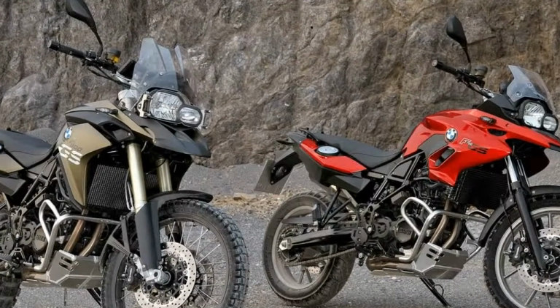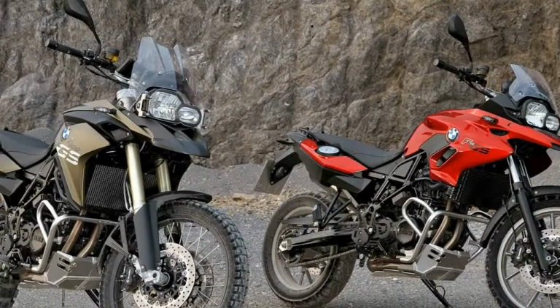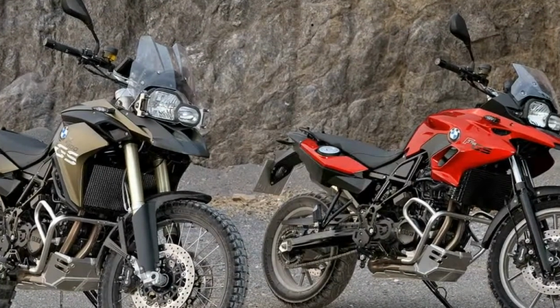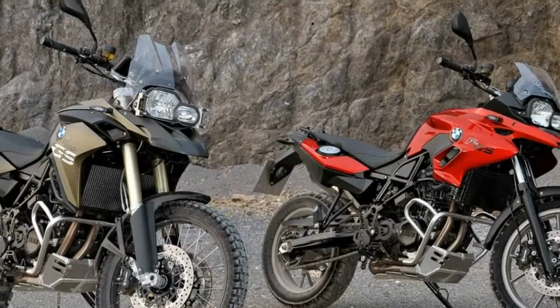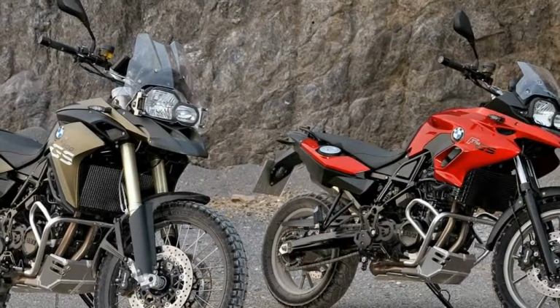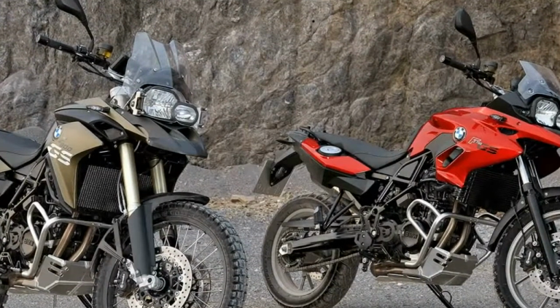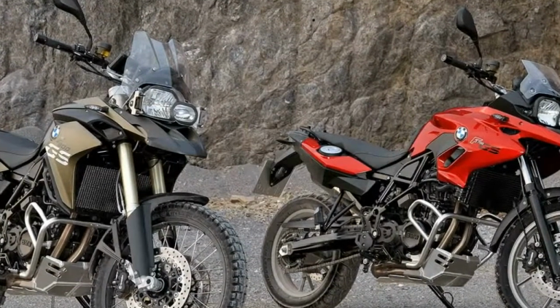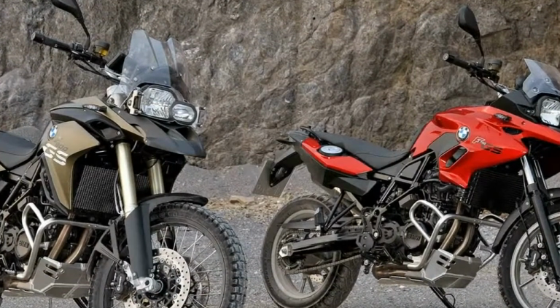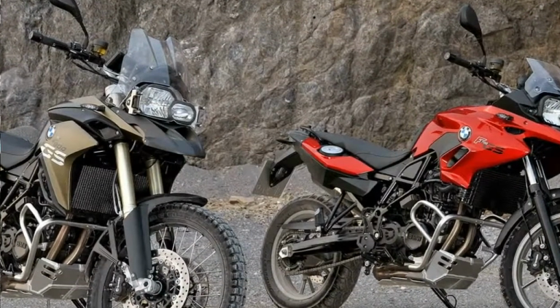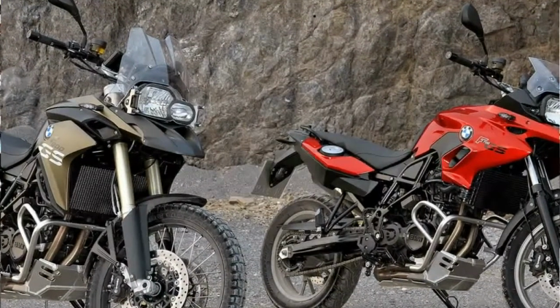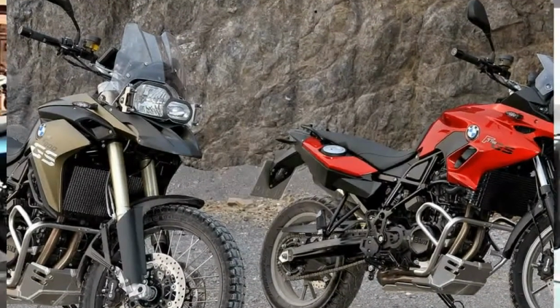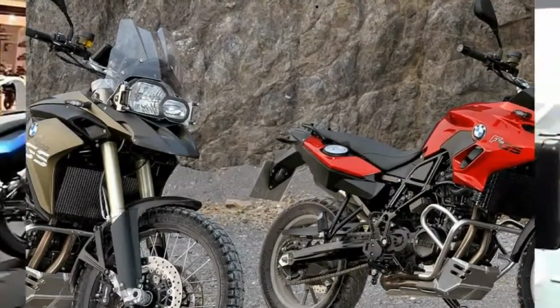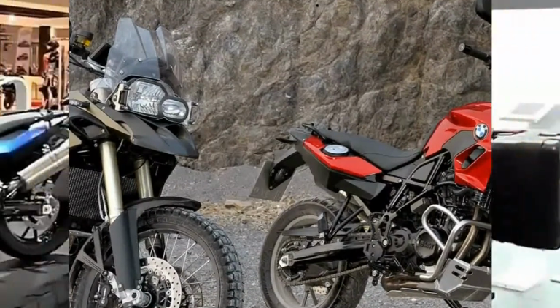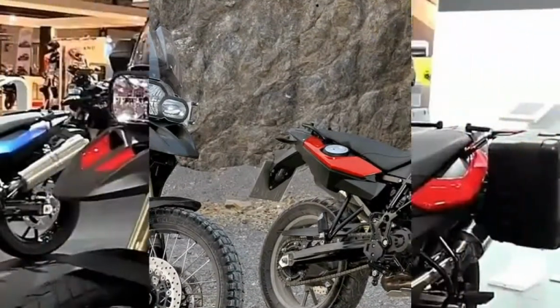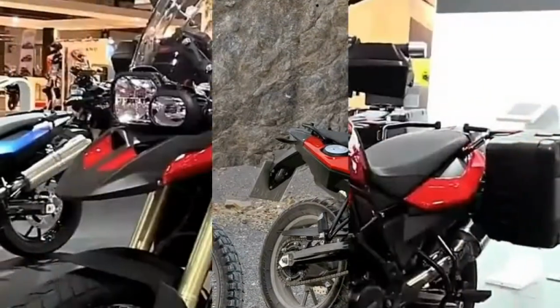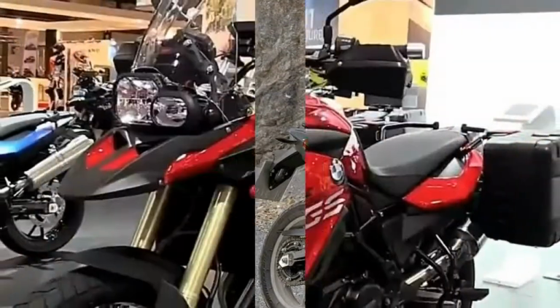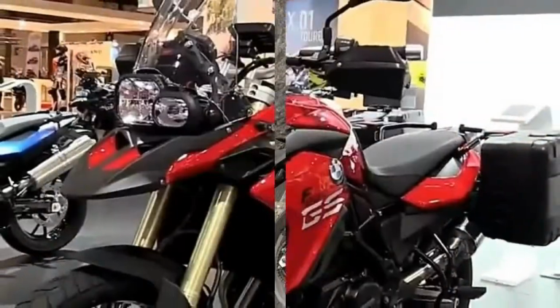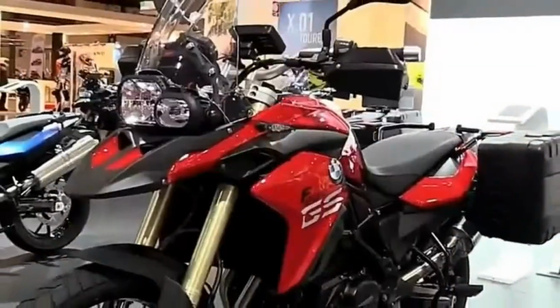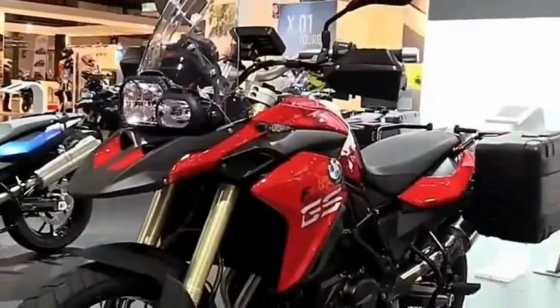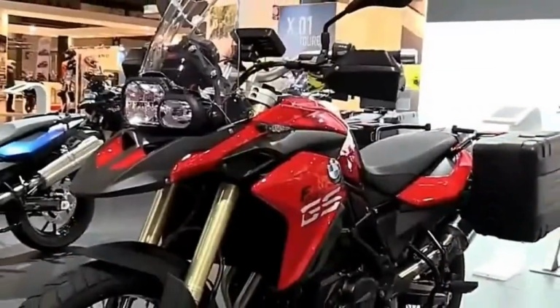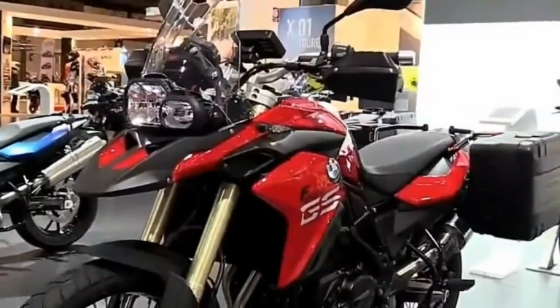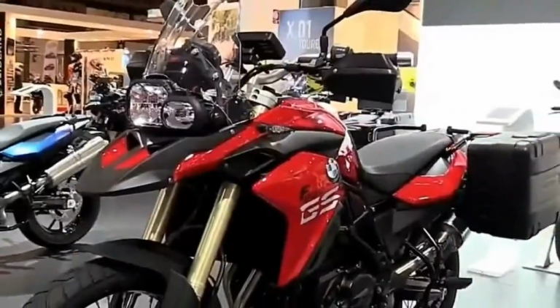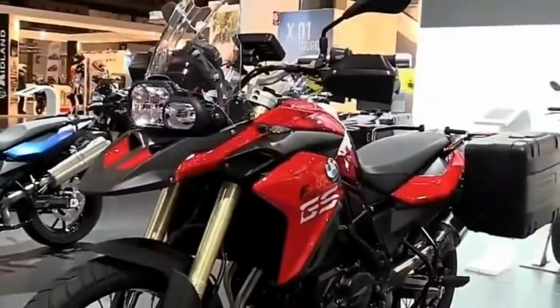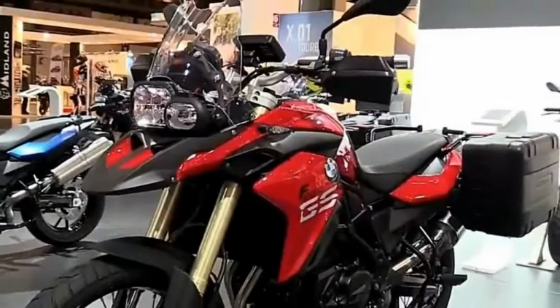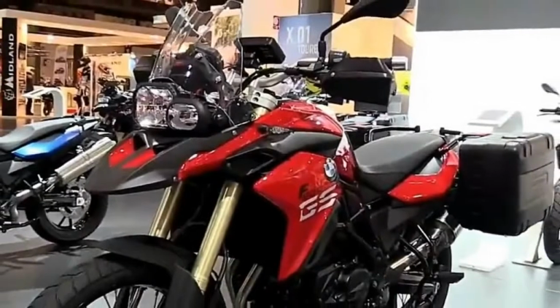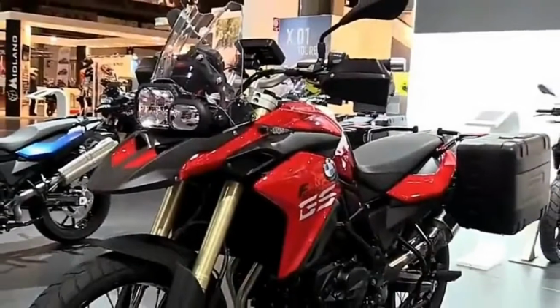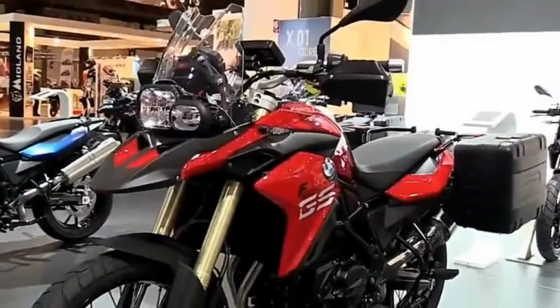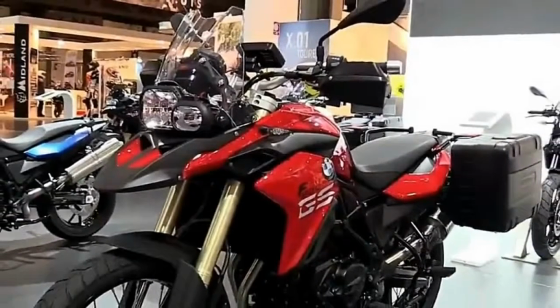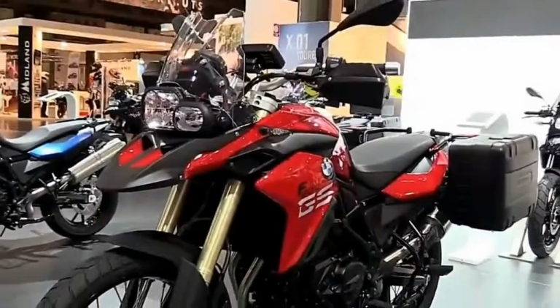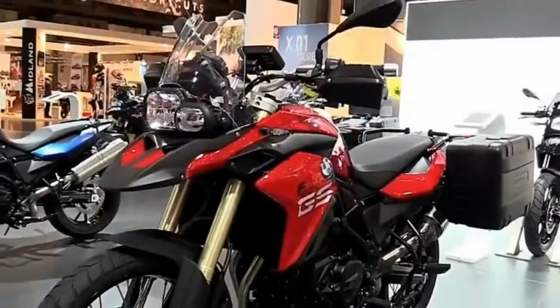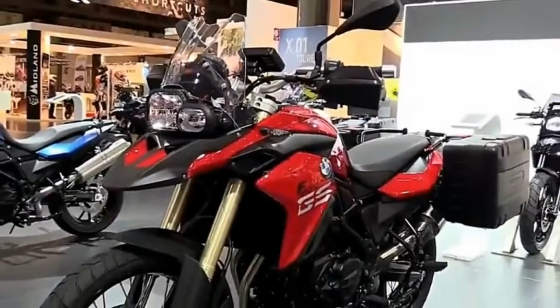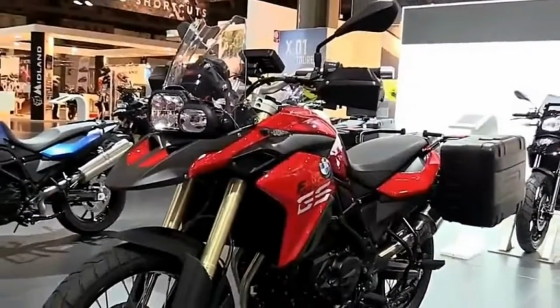Regarding the engine, it's unchanged from the F800GS. It's the familiar liquid-cooled unit.